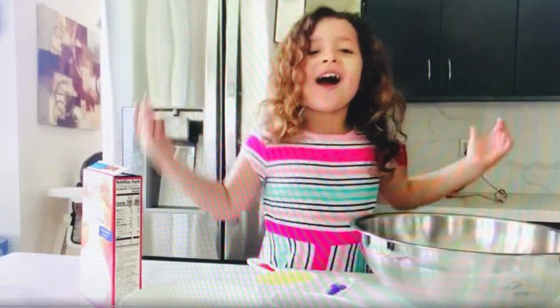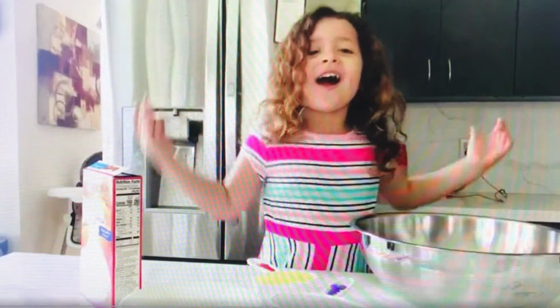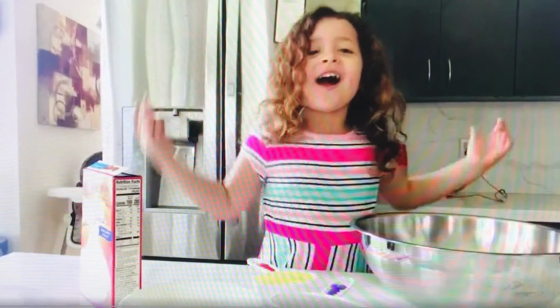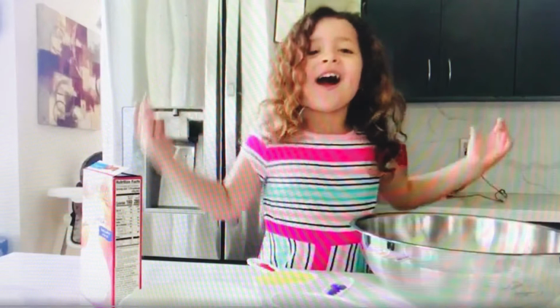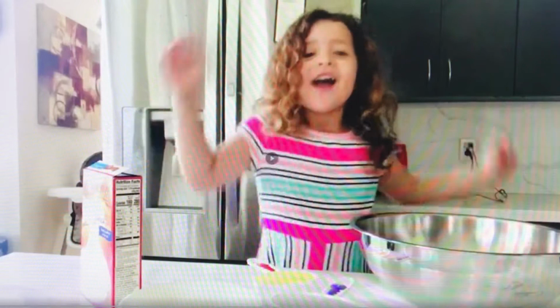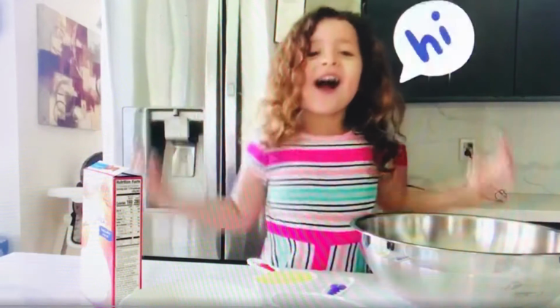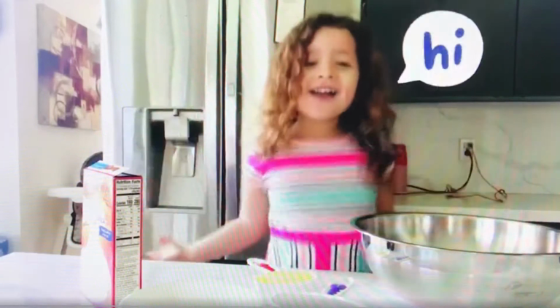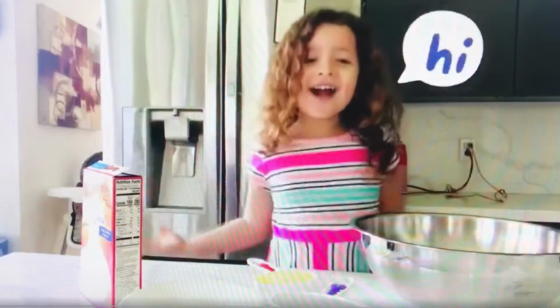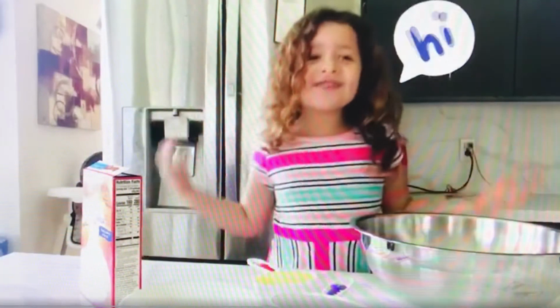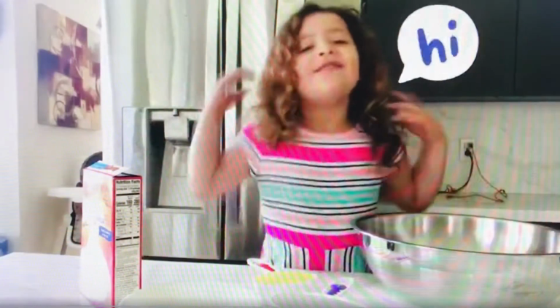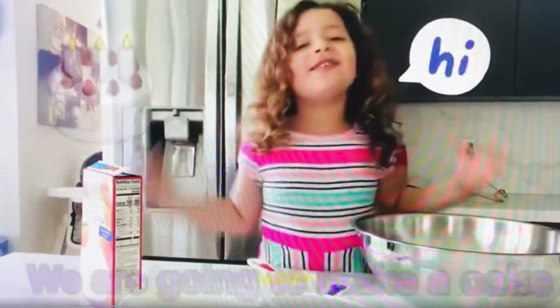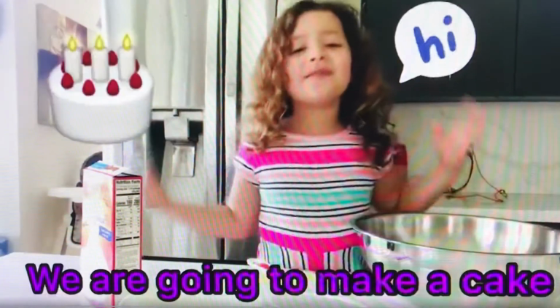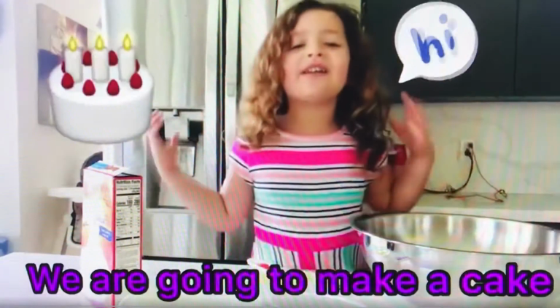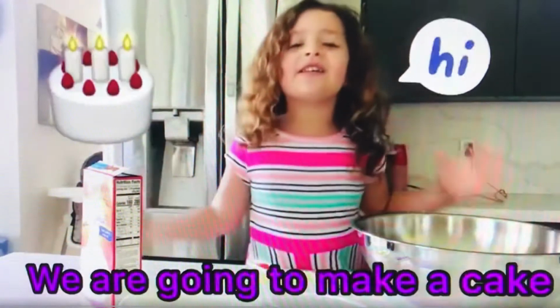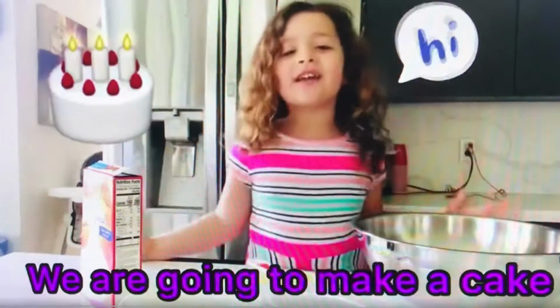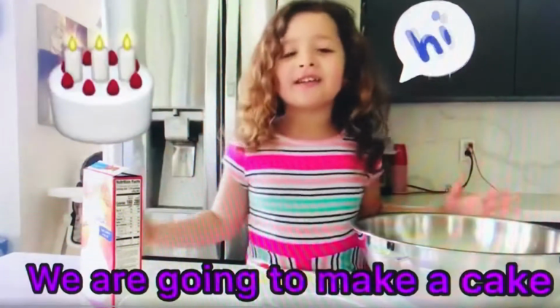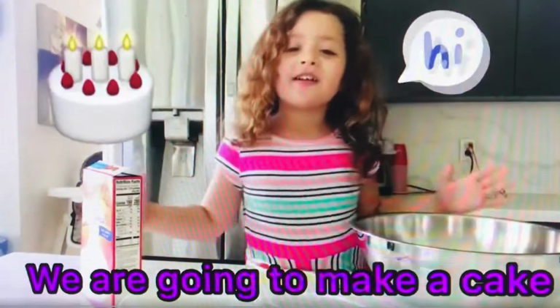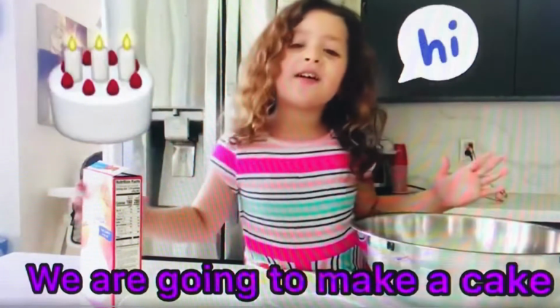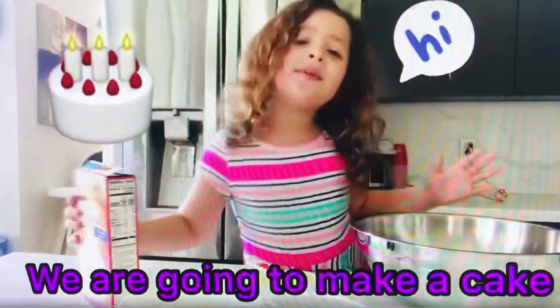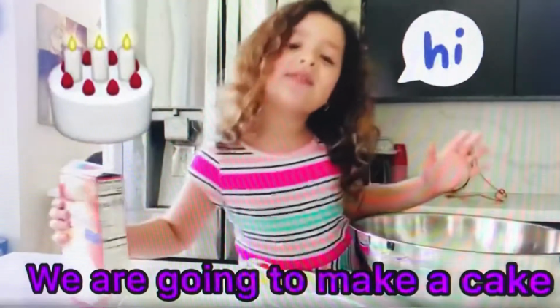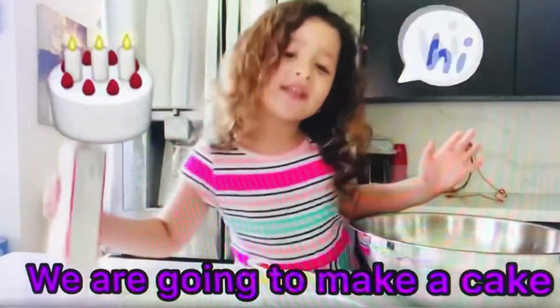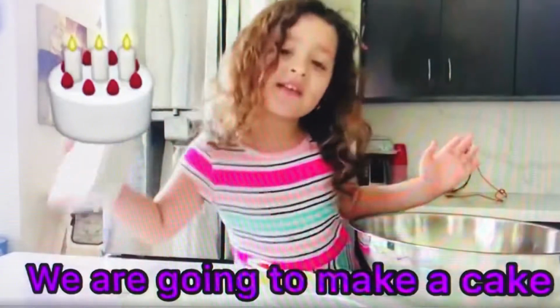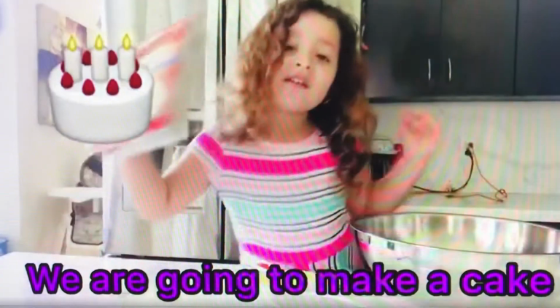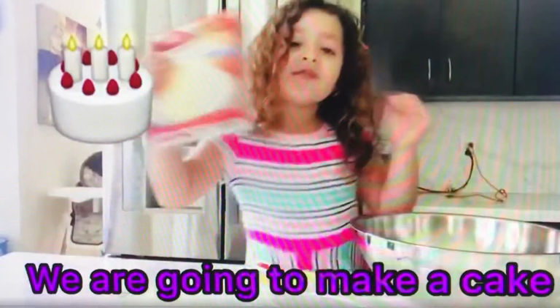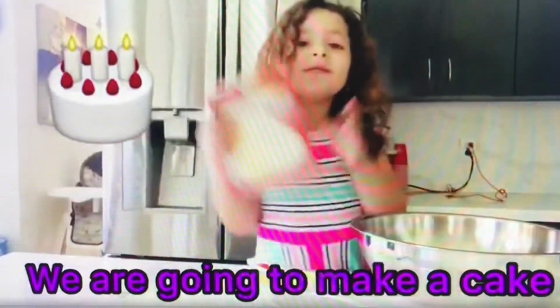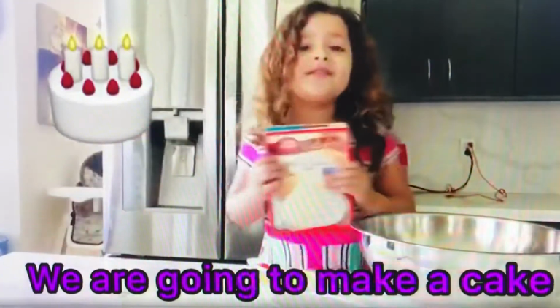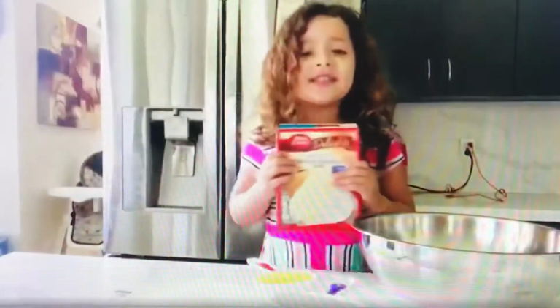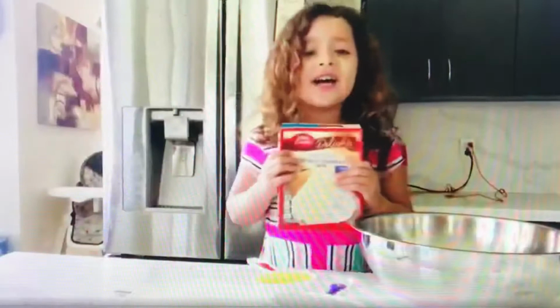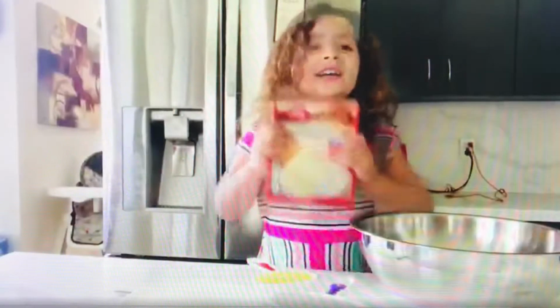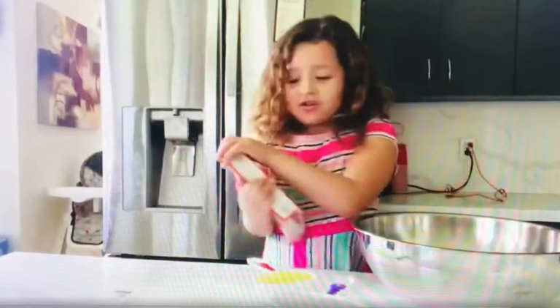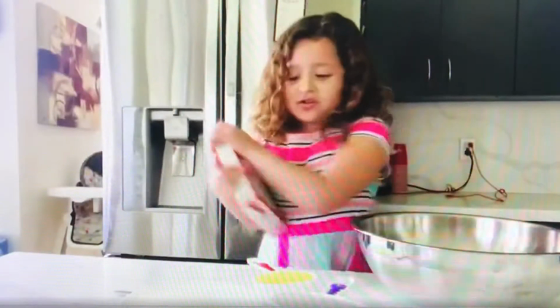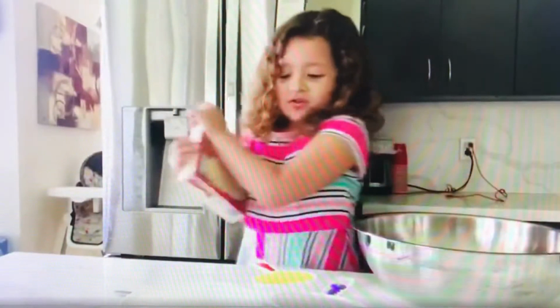Hi guys! We're going to make a cake, a birthday cake for Marita. Let's do it.